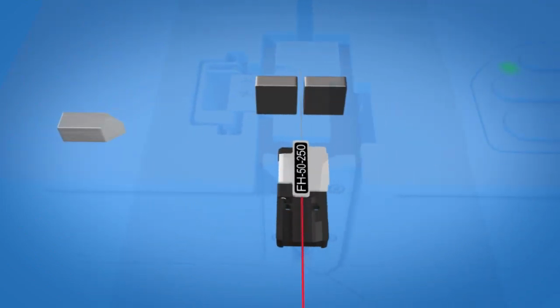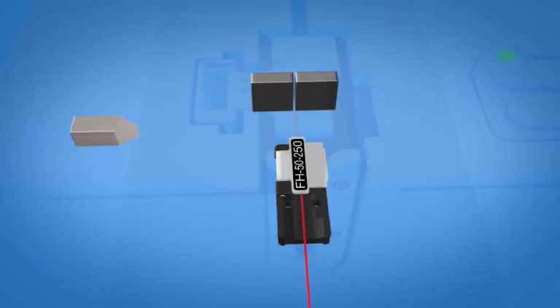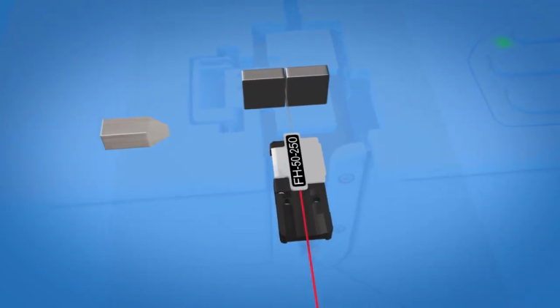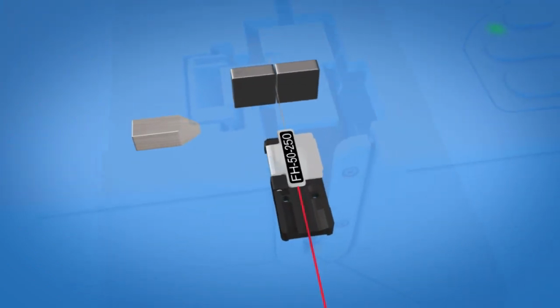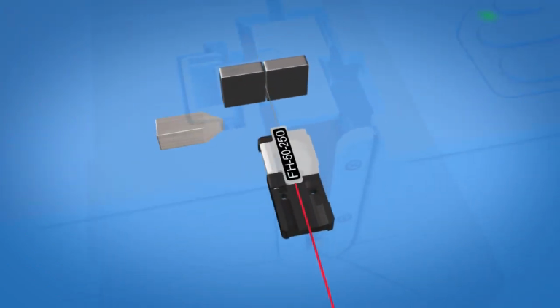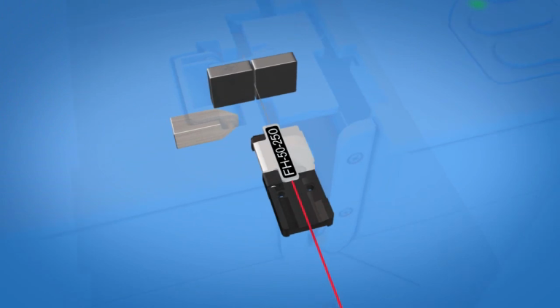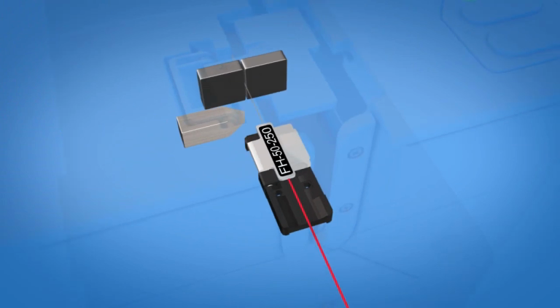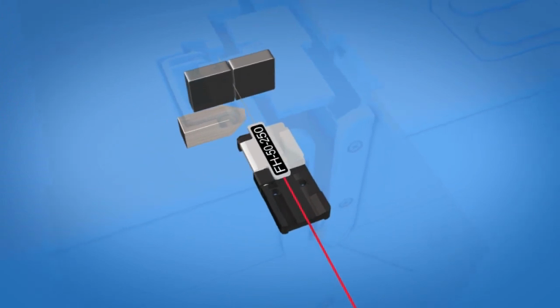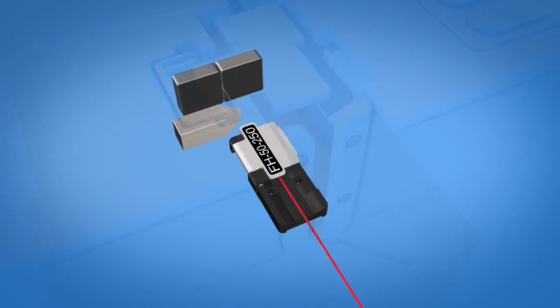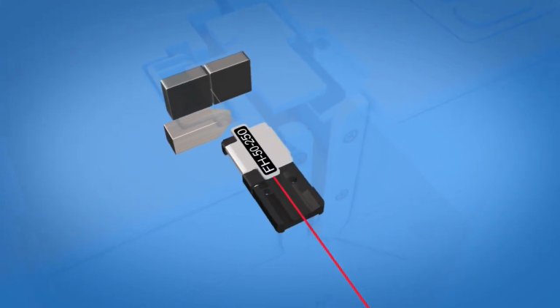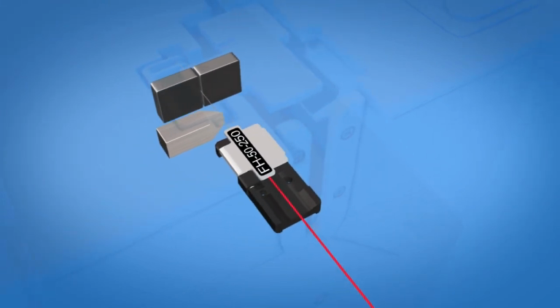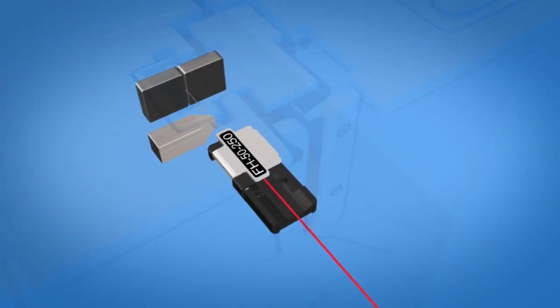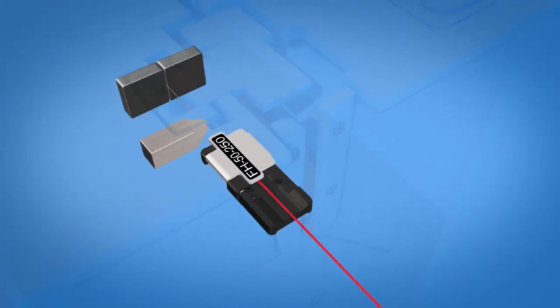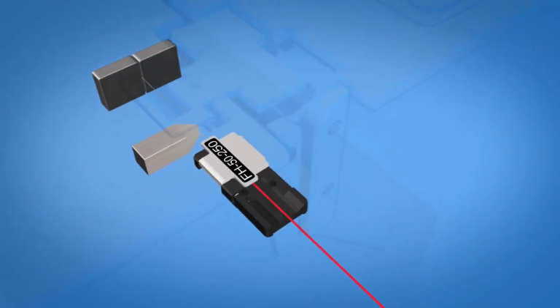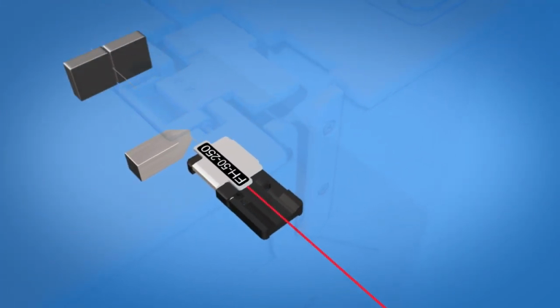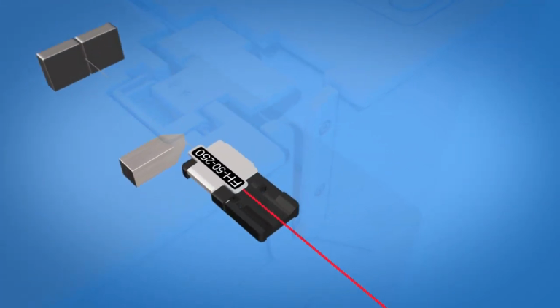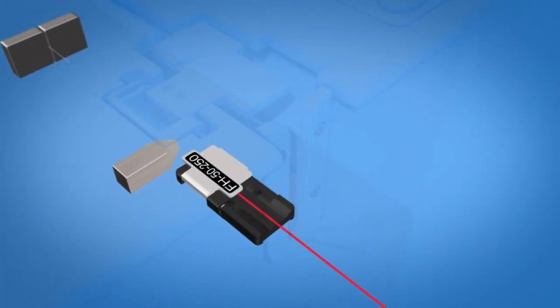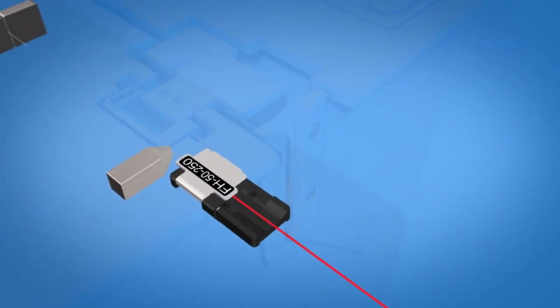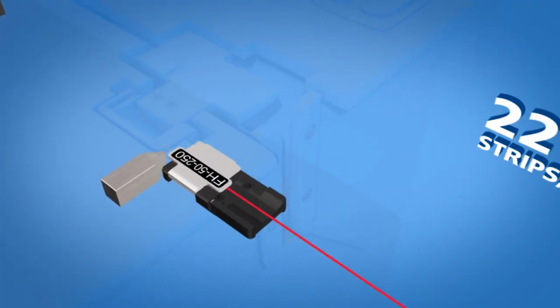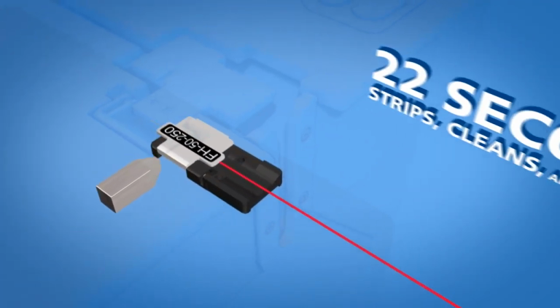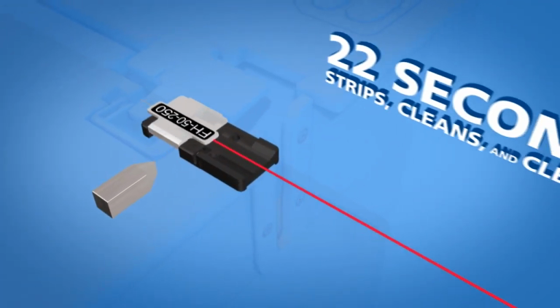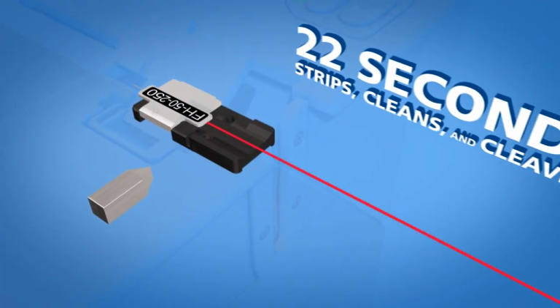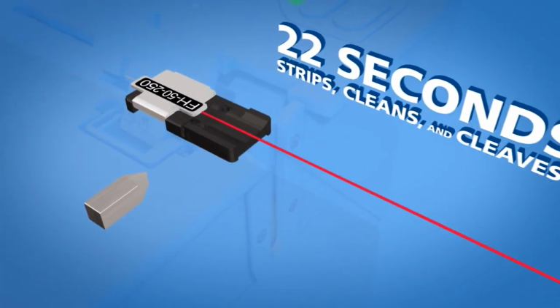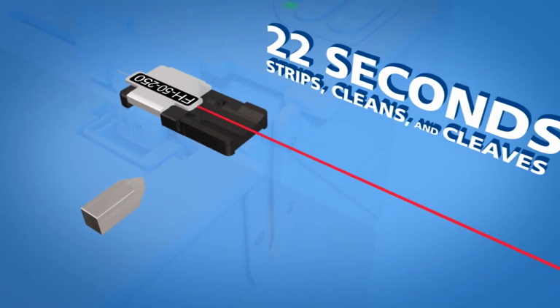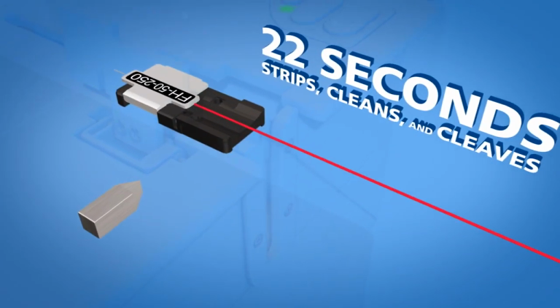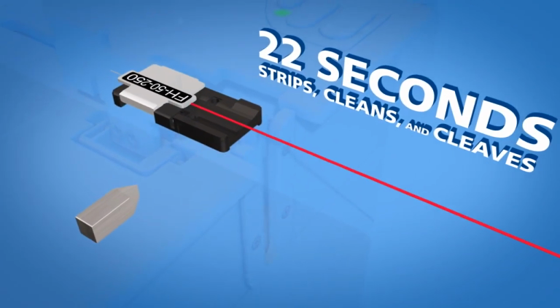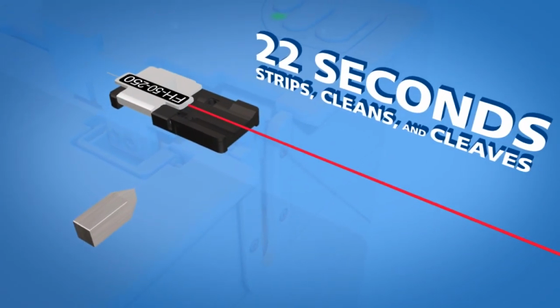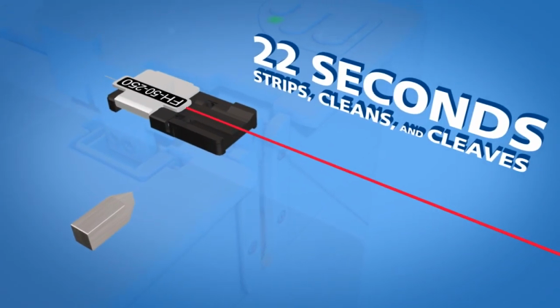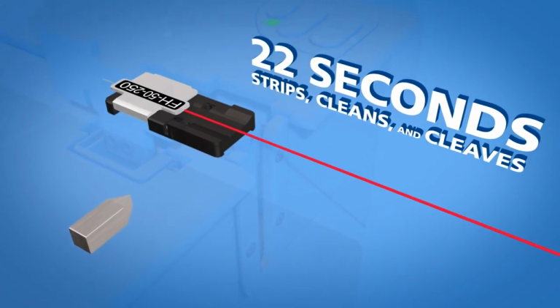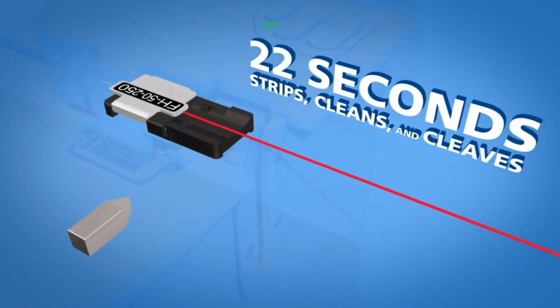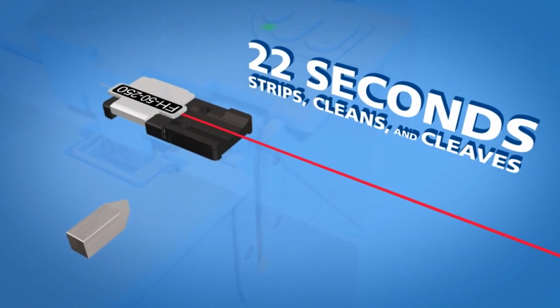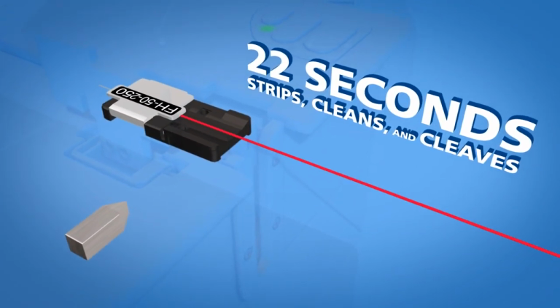The APM strips, cleans, and precision cleaves fiber in only 22 seconds.